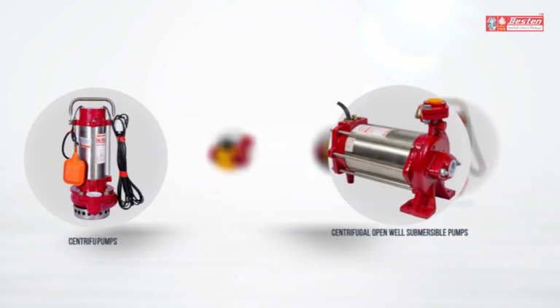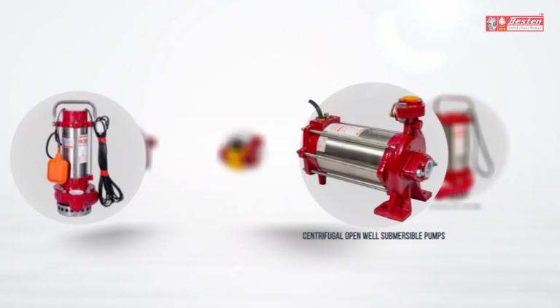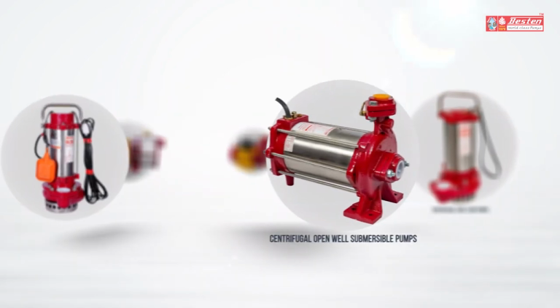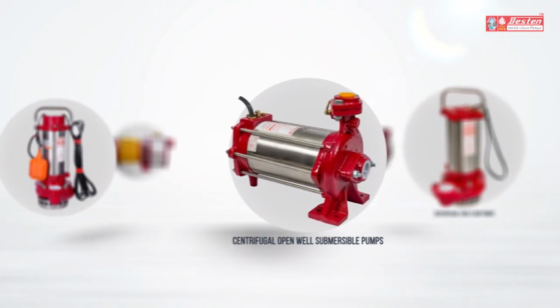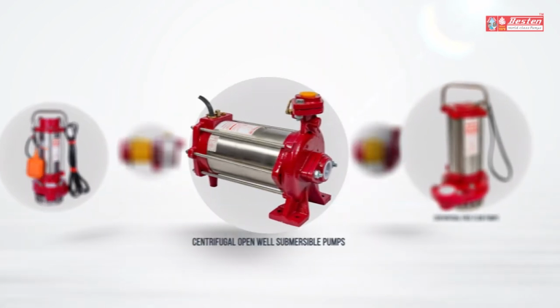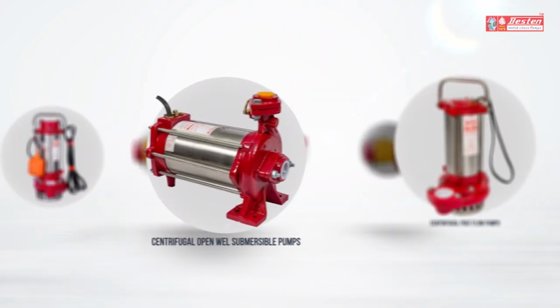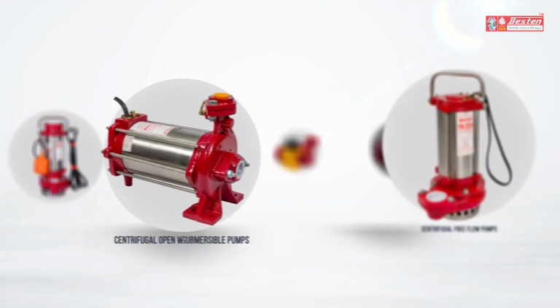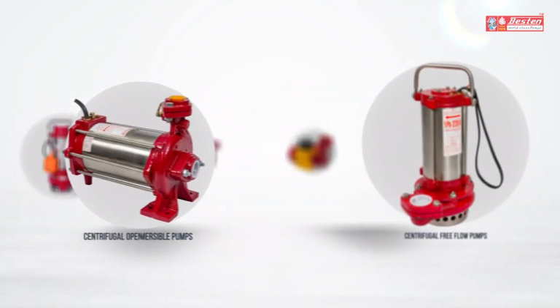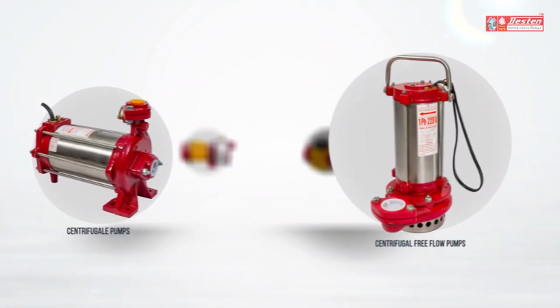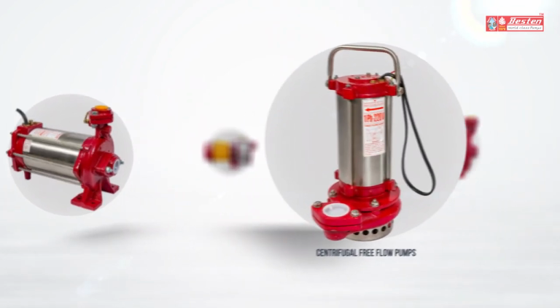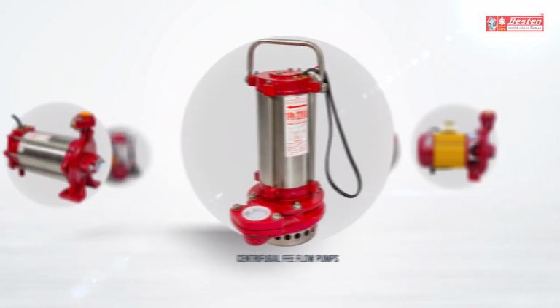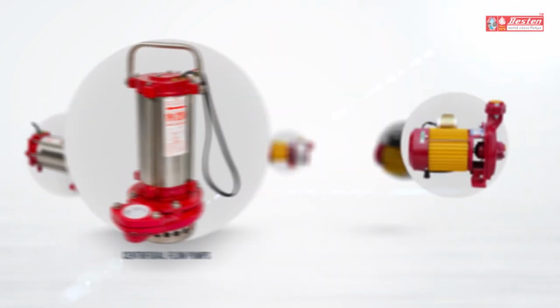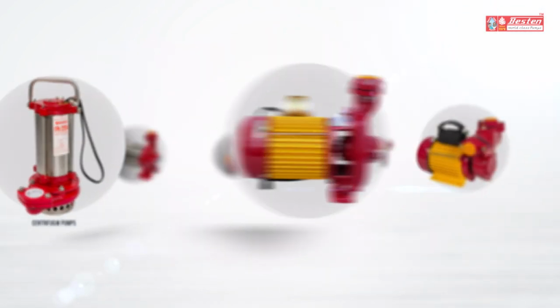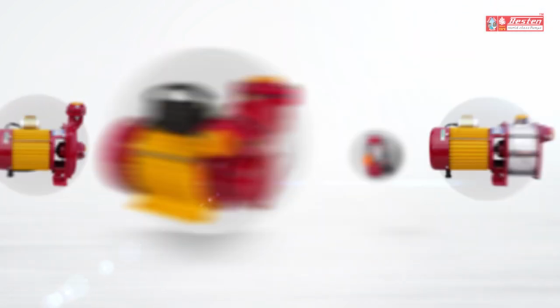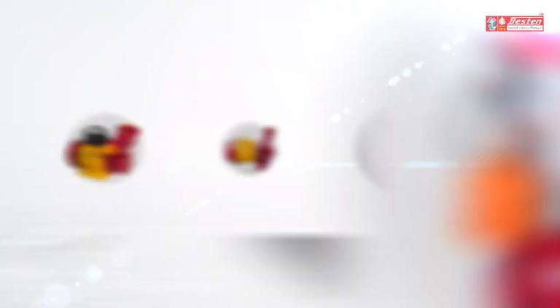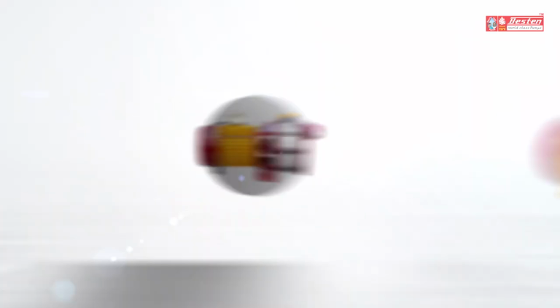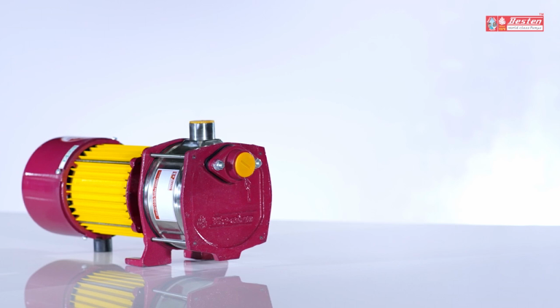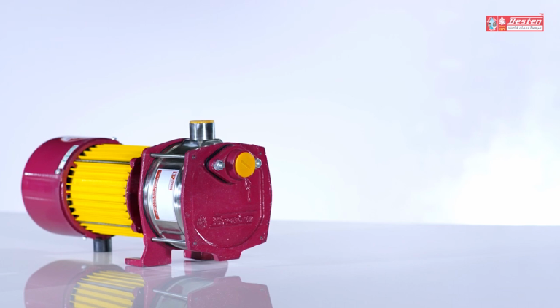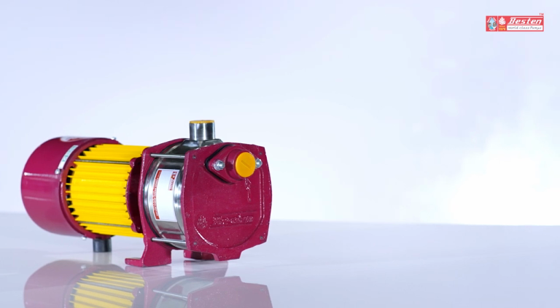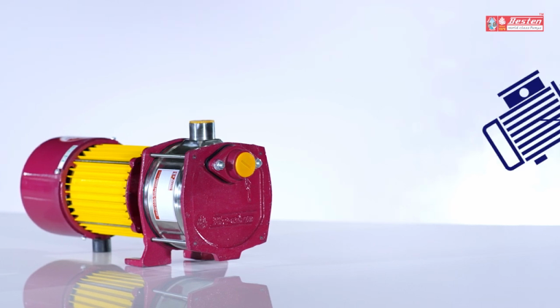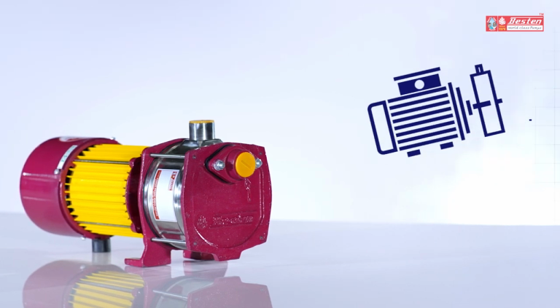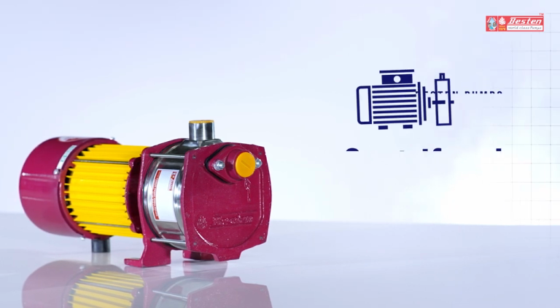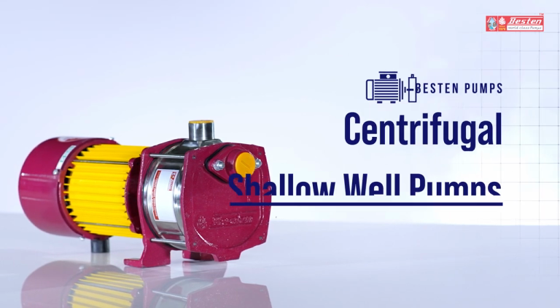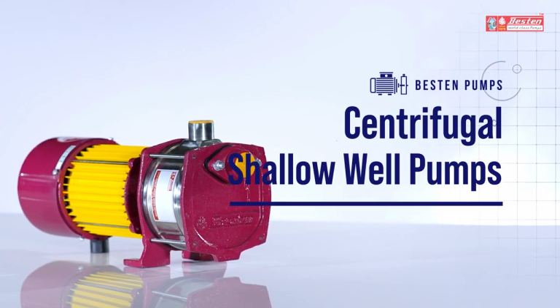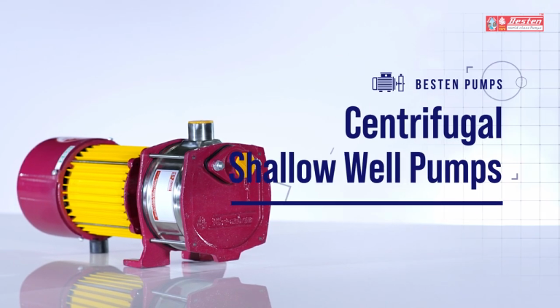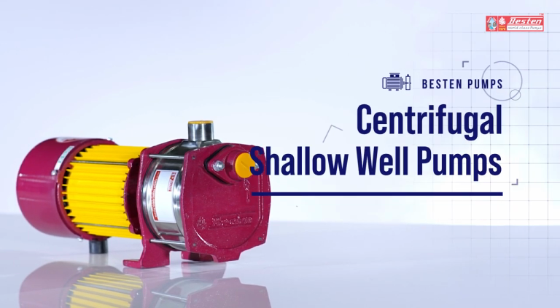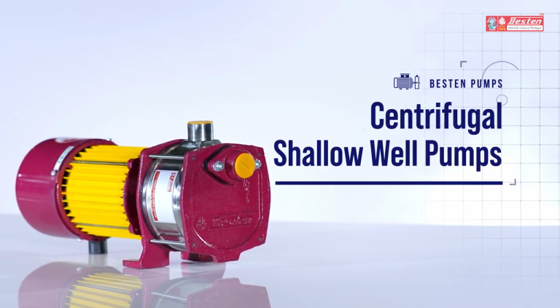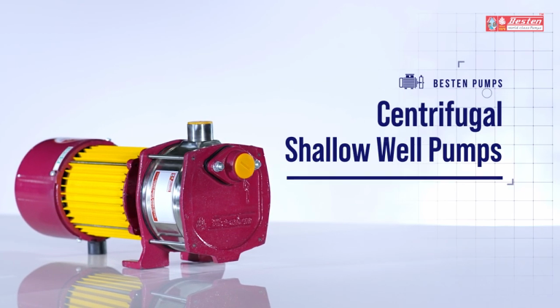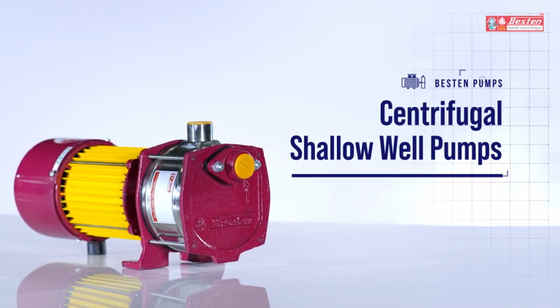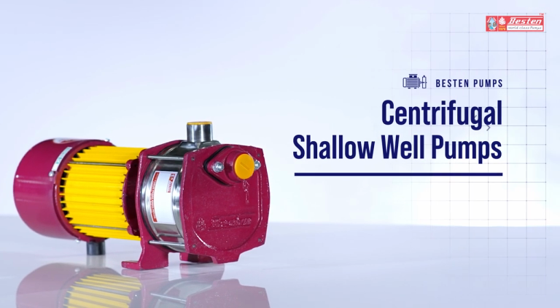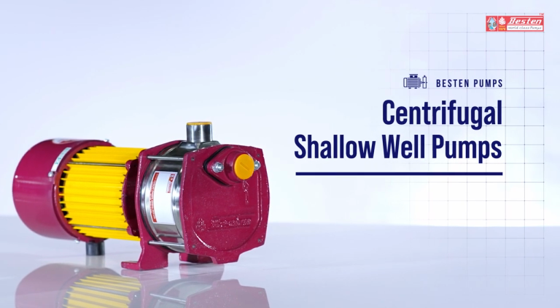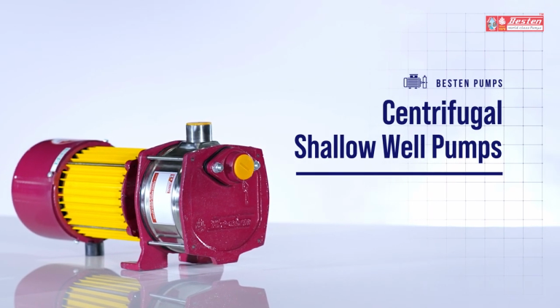As a strong addition to its line of products, Bestin Pumps proudly presents Centrifugal Shallow Well Pumps.